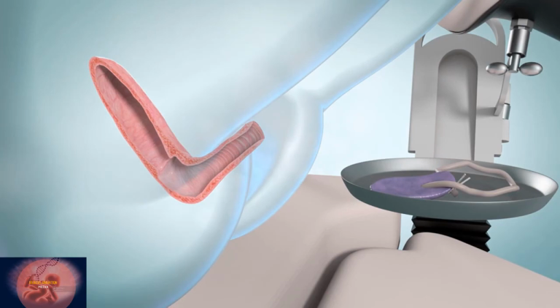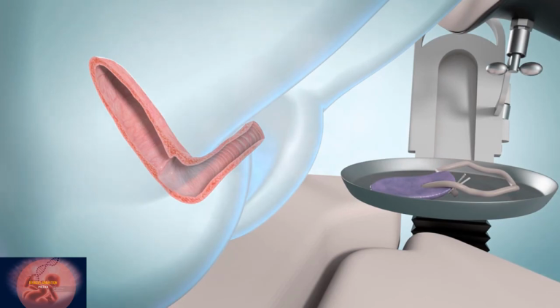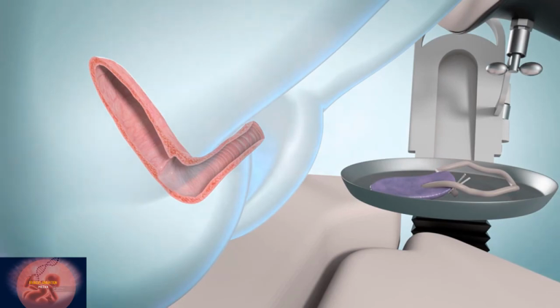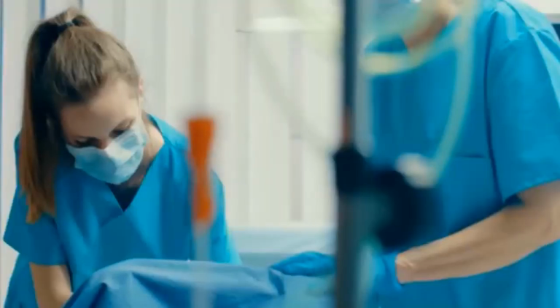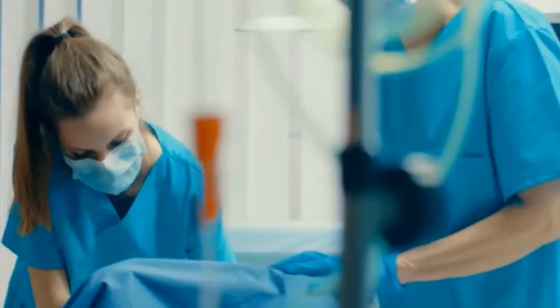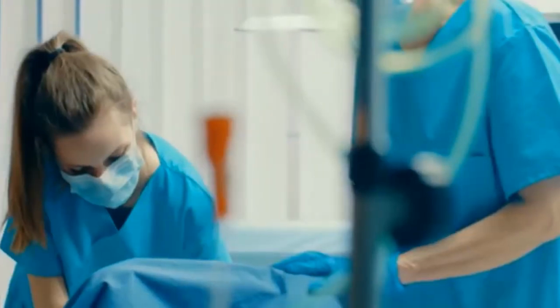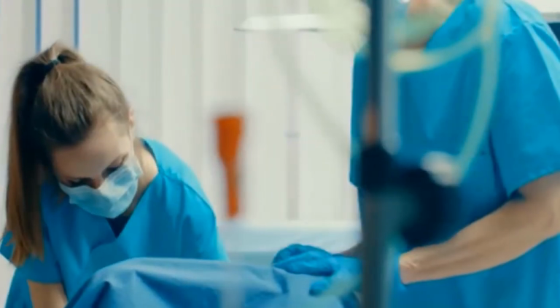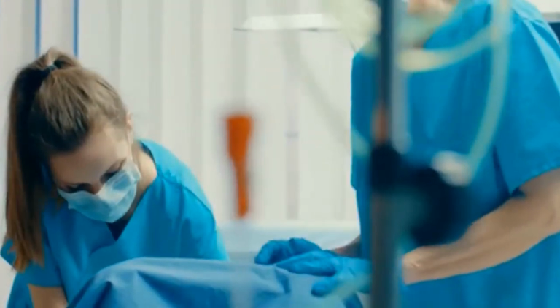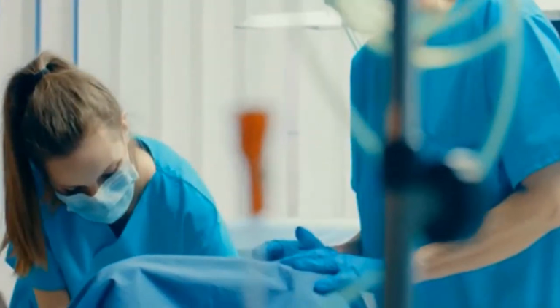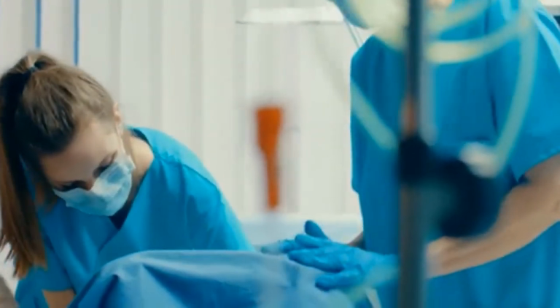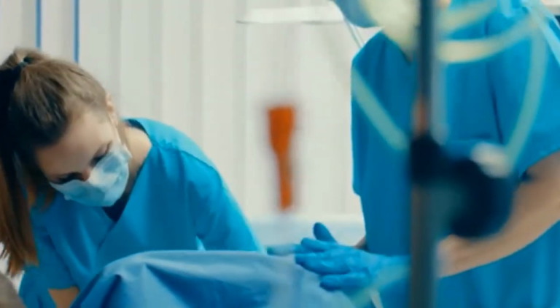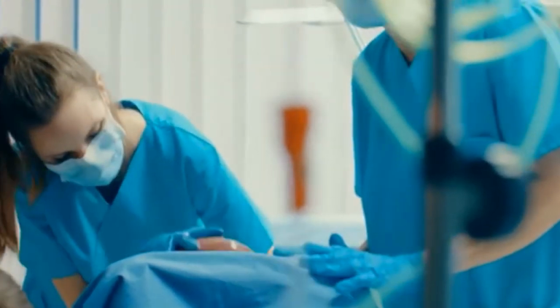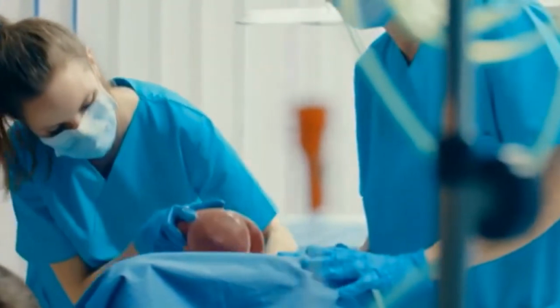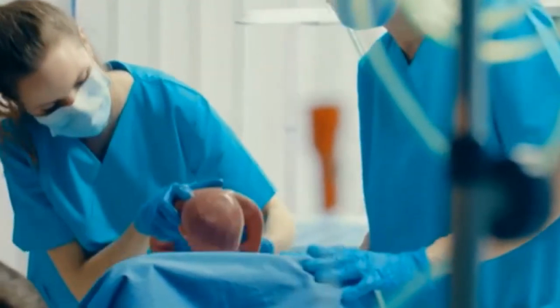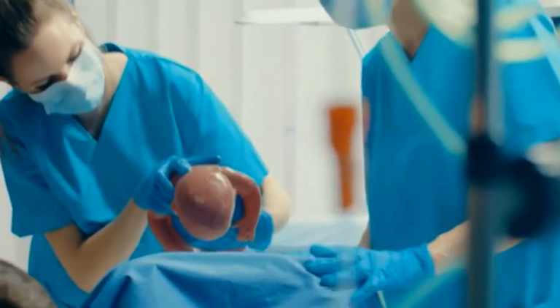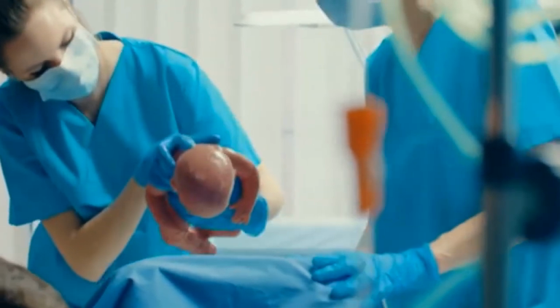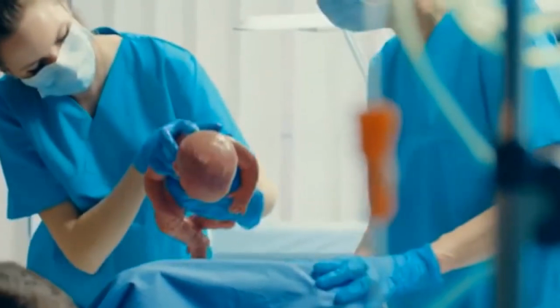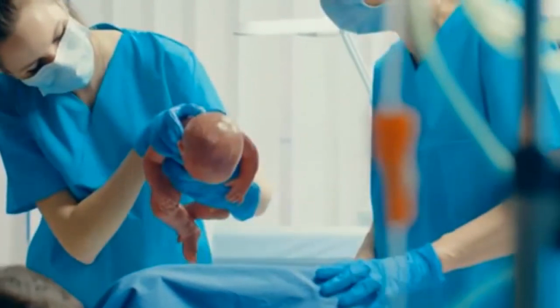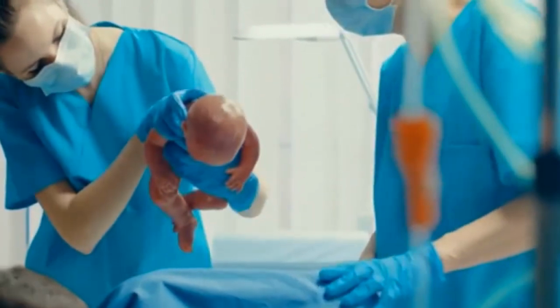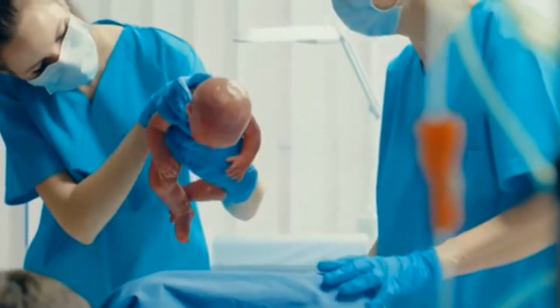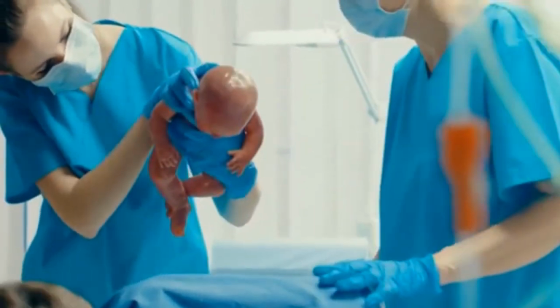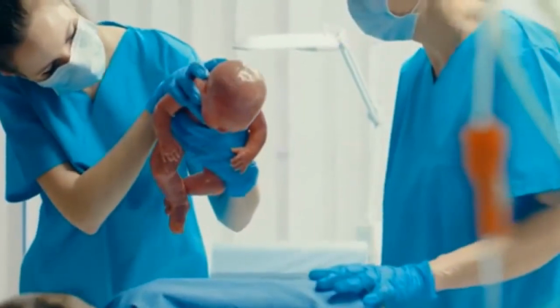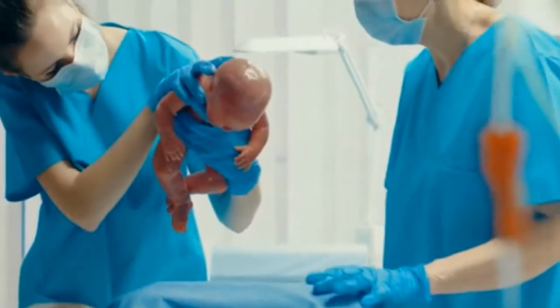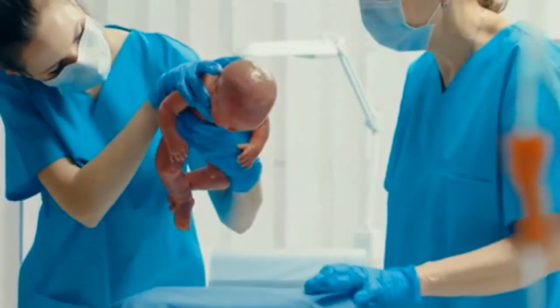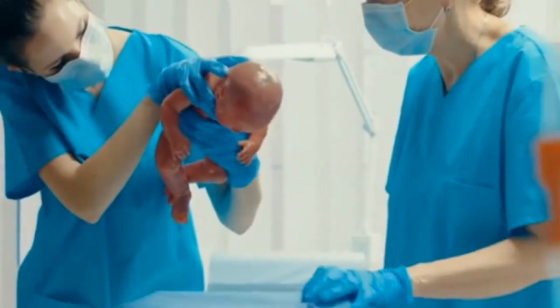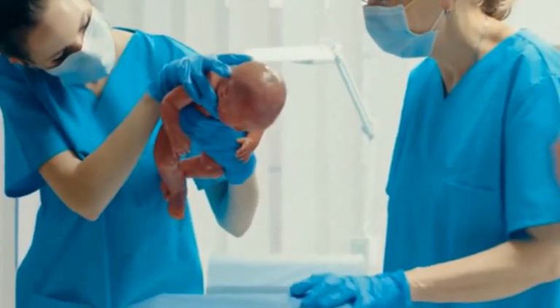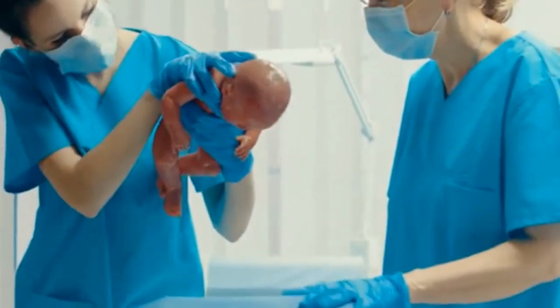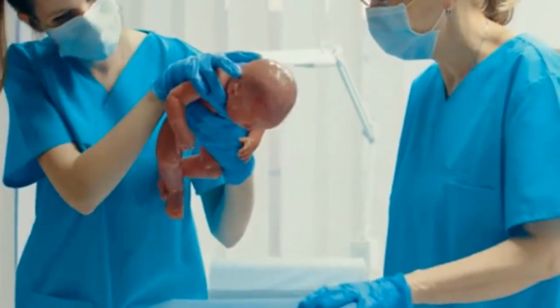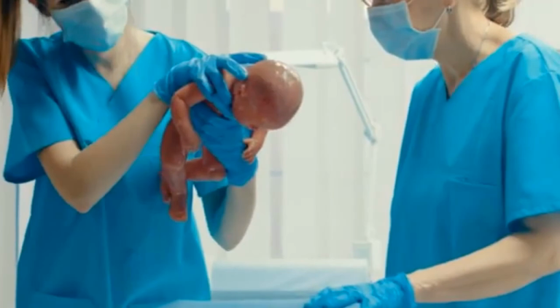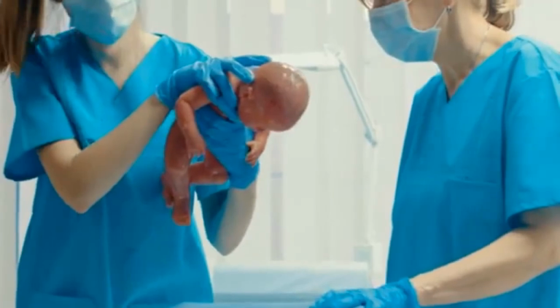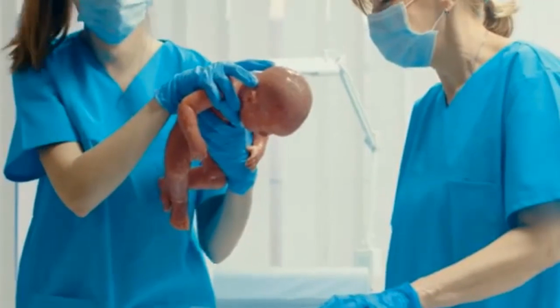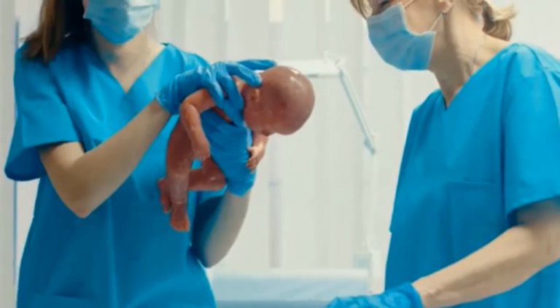At this stage you will be able to hold your baby. You may also start breastfeeding if you plan to do so.